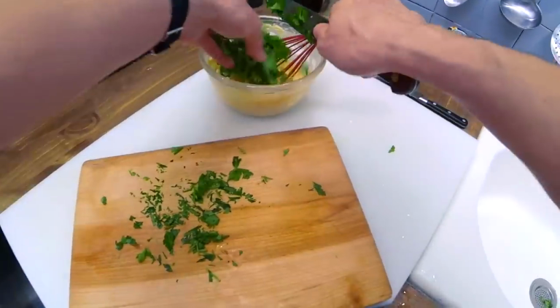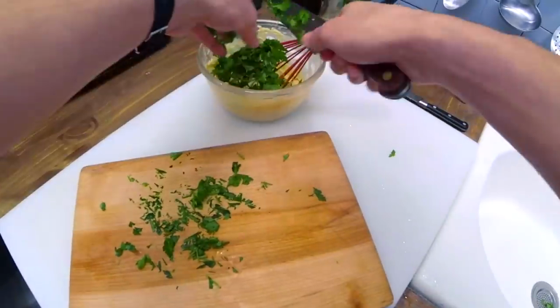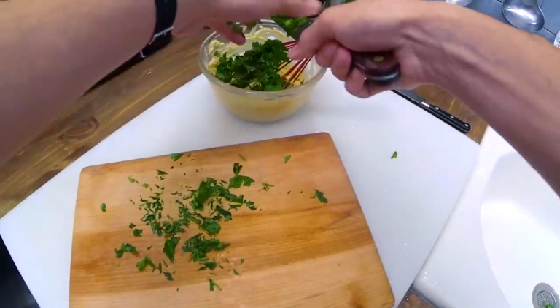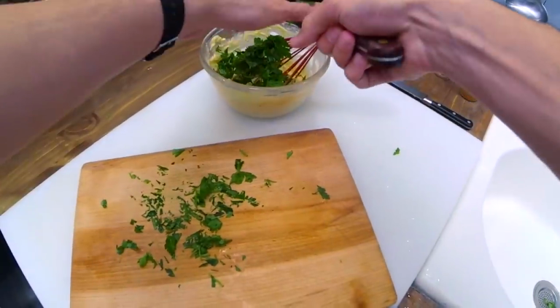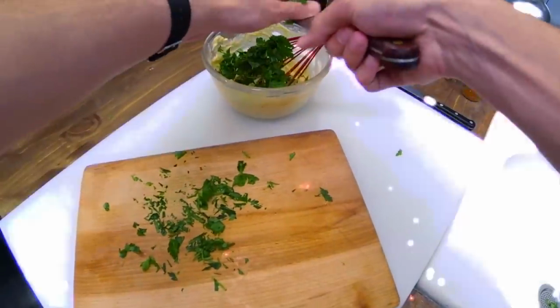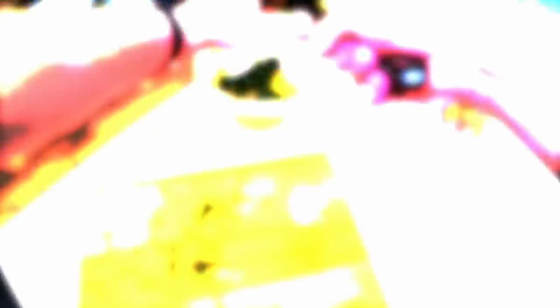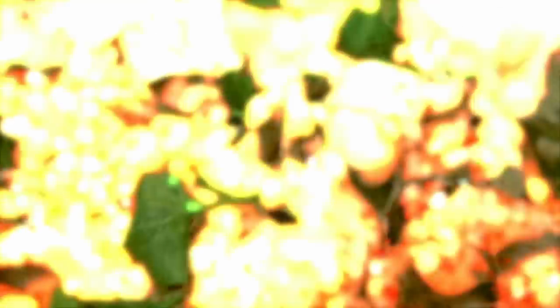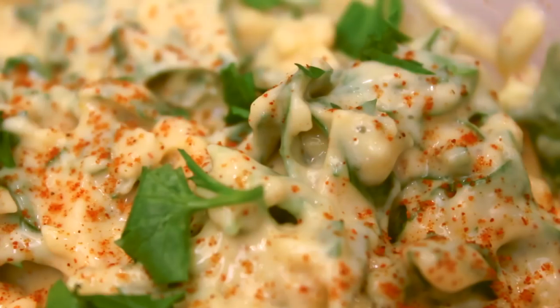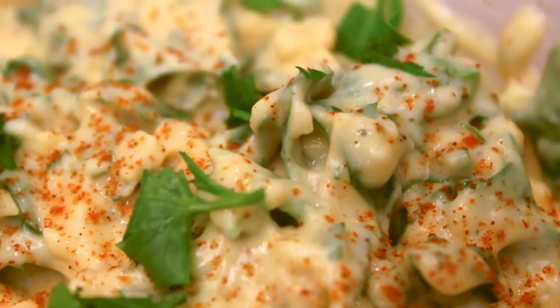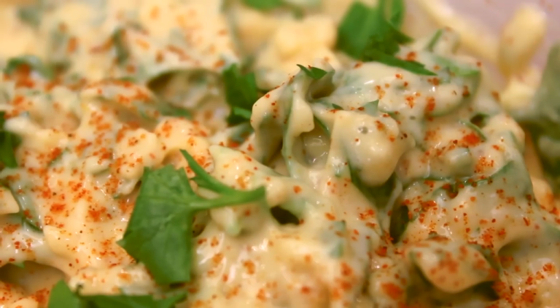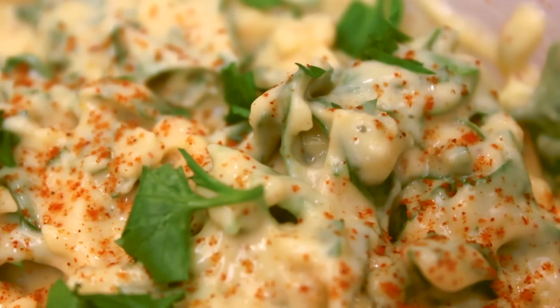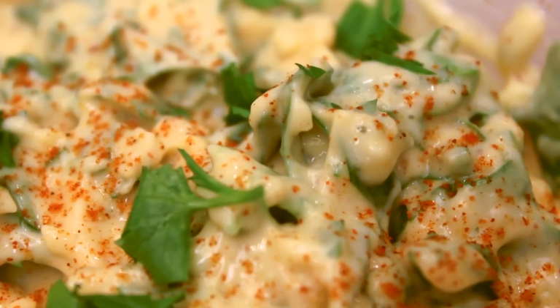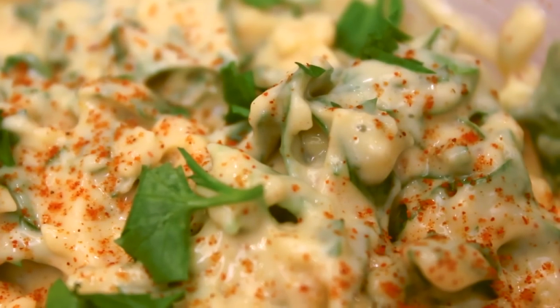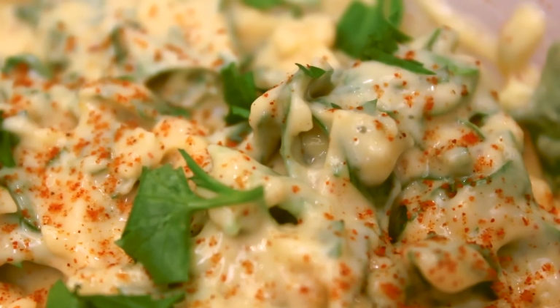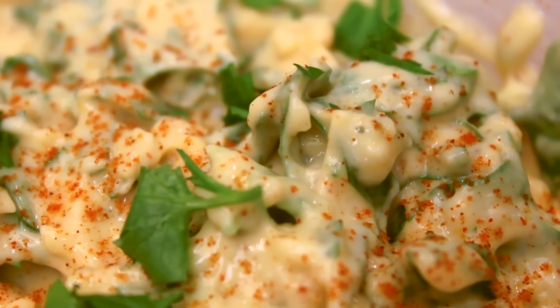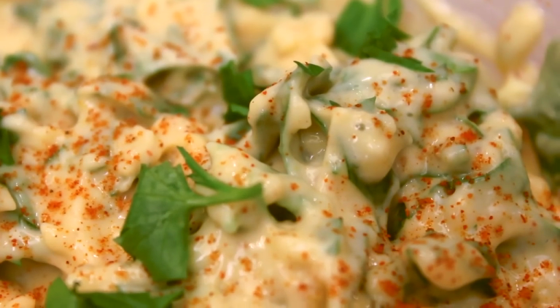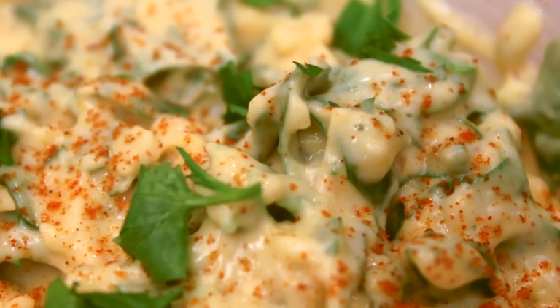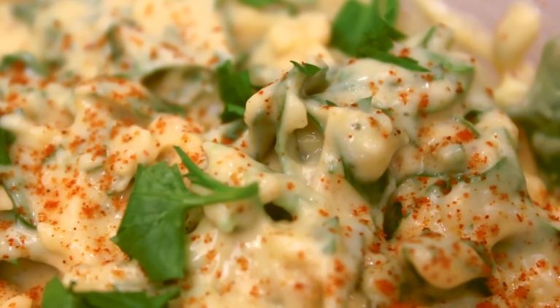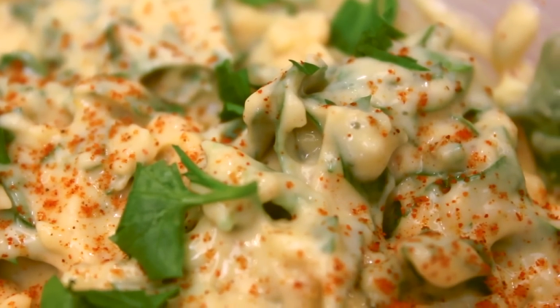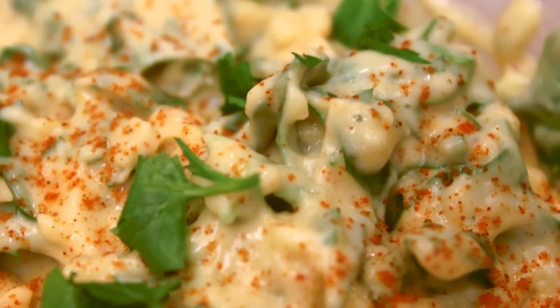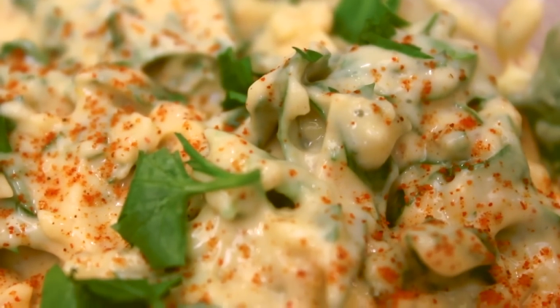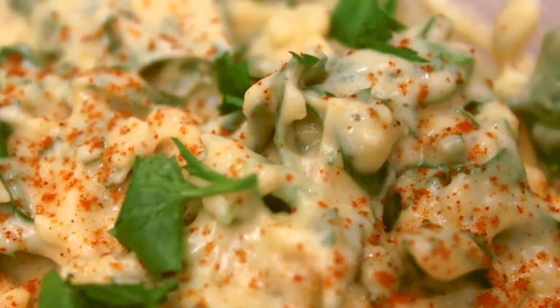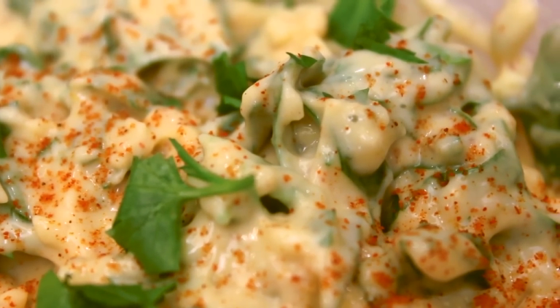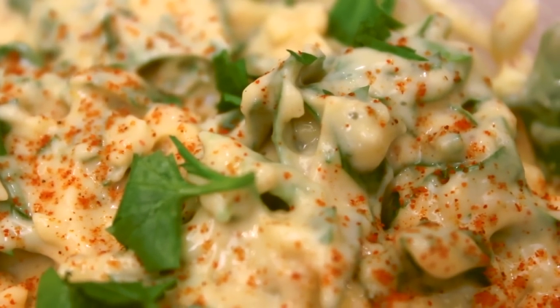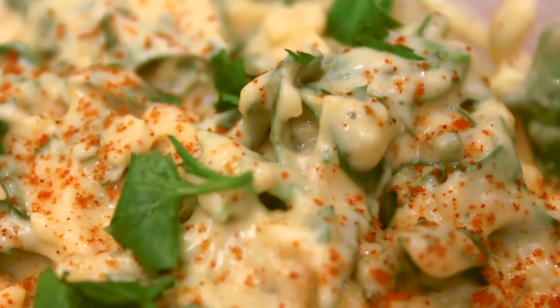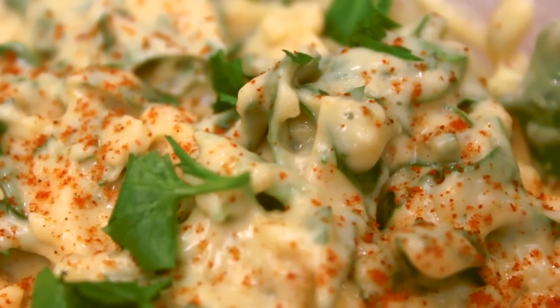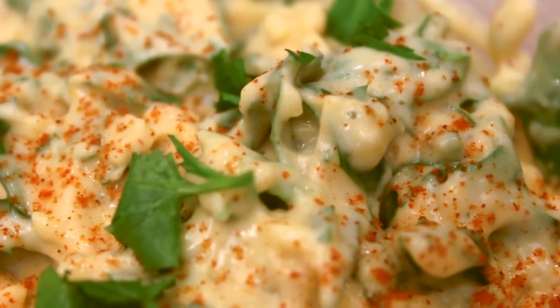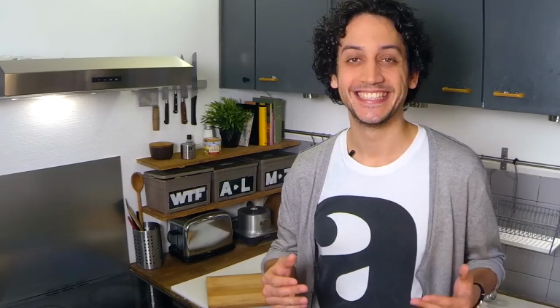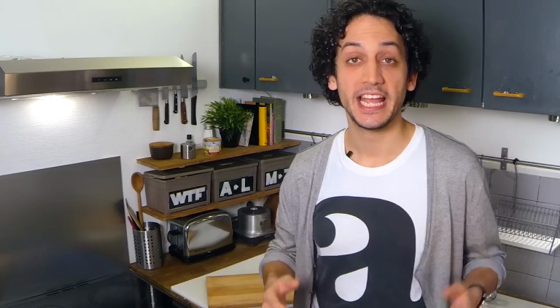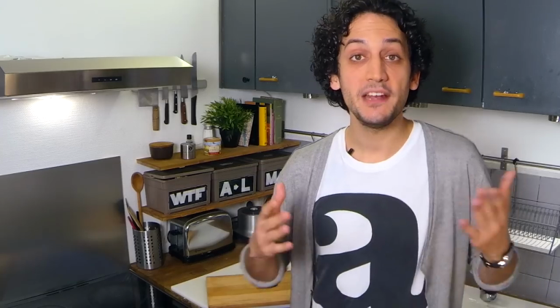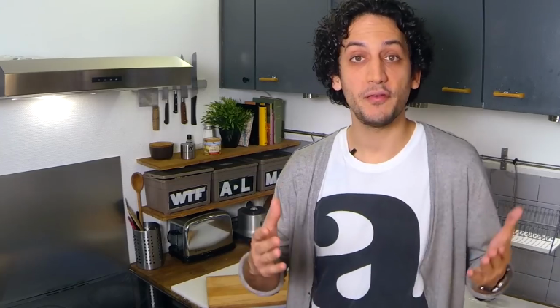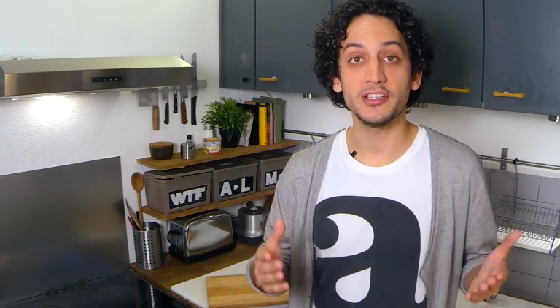Think of parsley, thyme, and tarragon. In France, you might find fish and chips done the wrong way — breaded instead of dipped in batter.